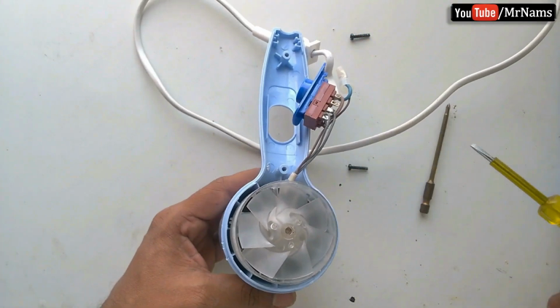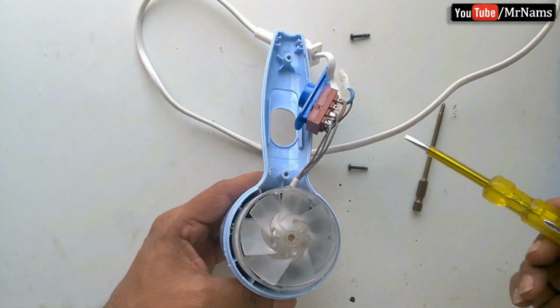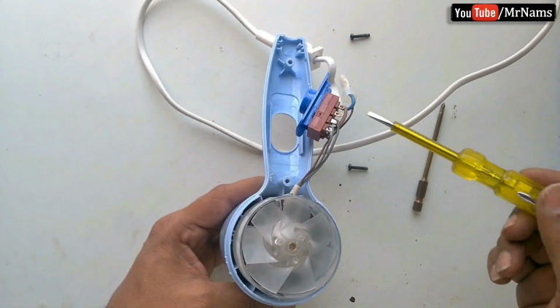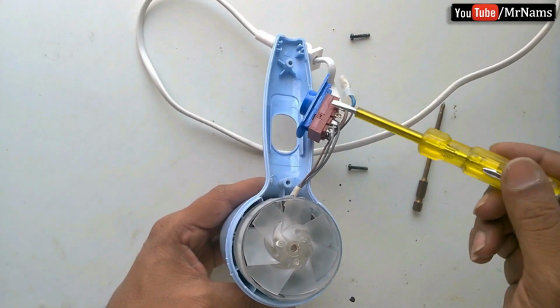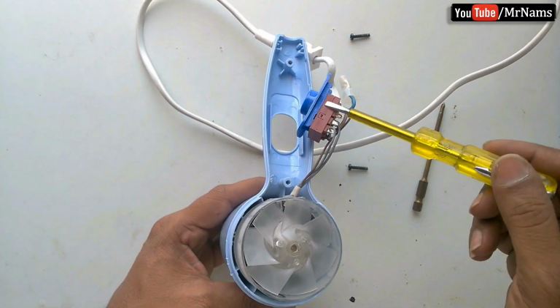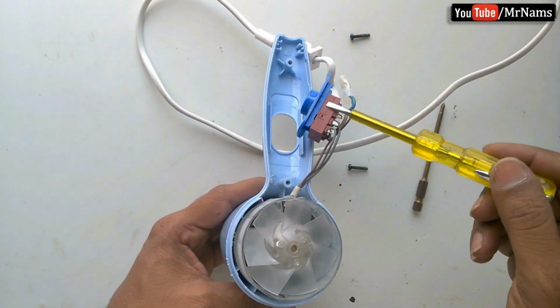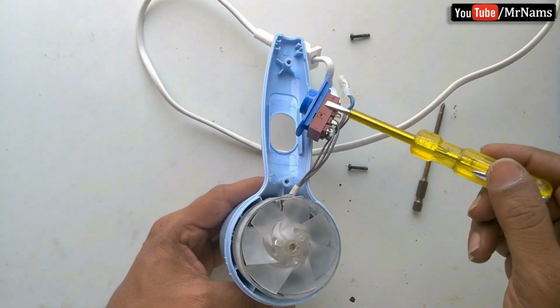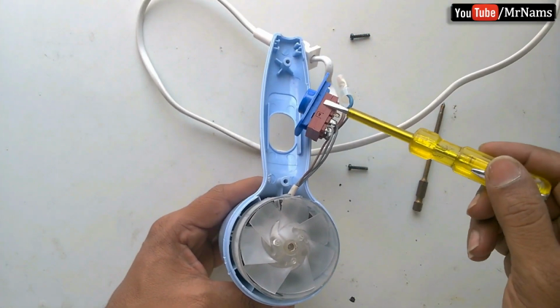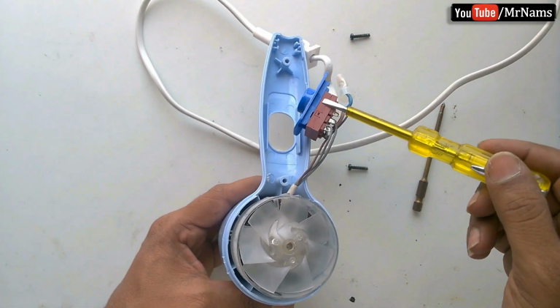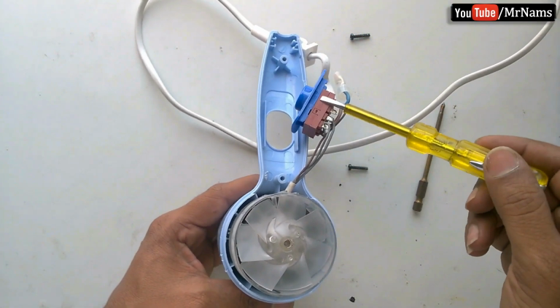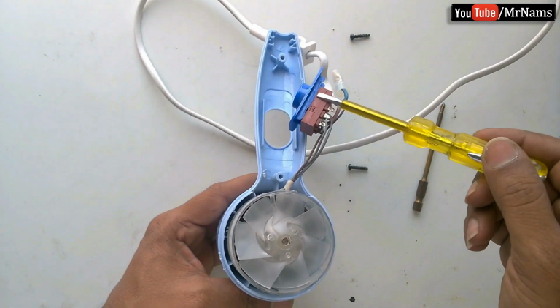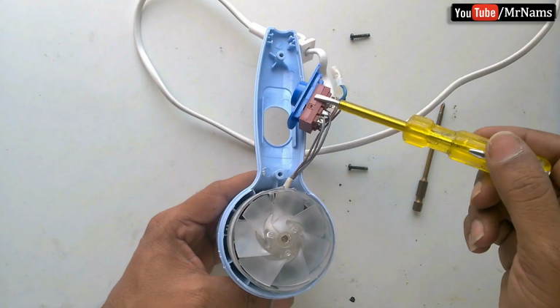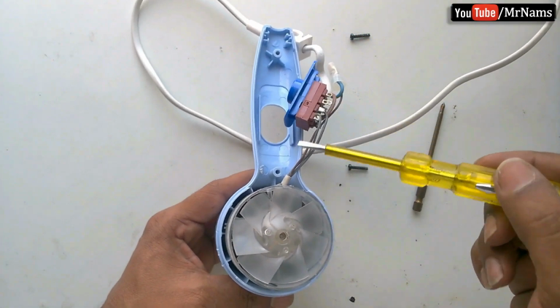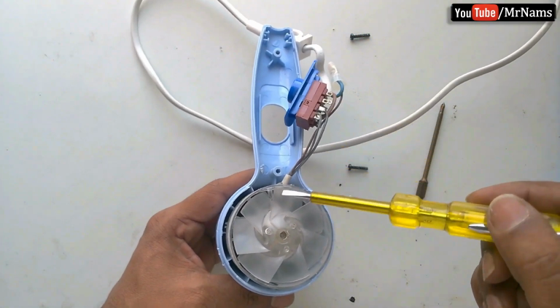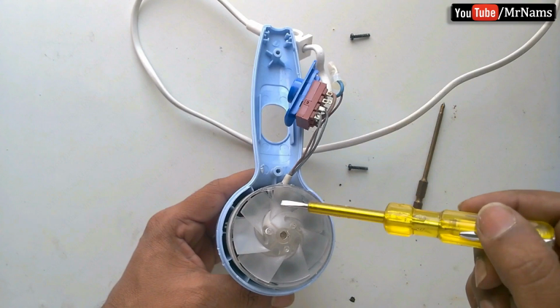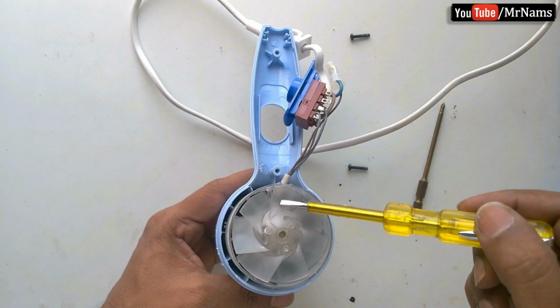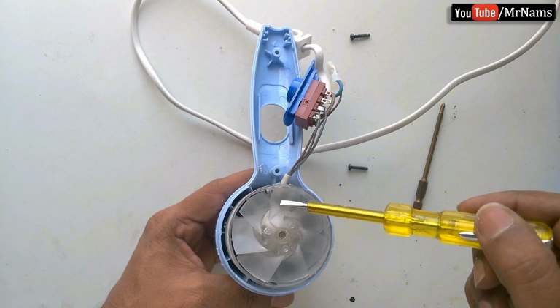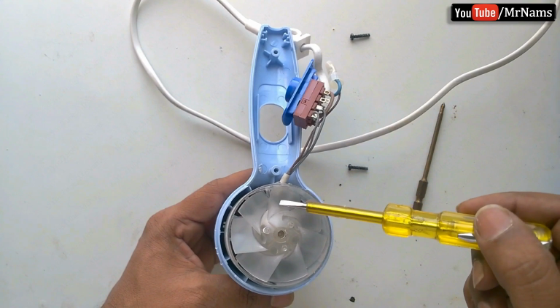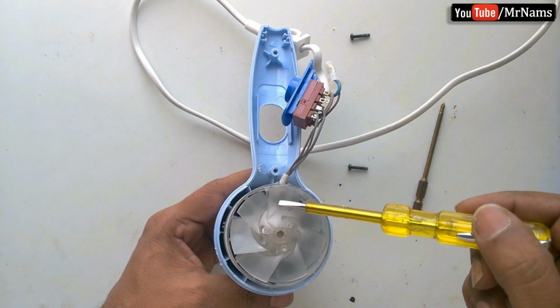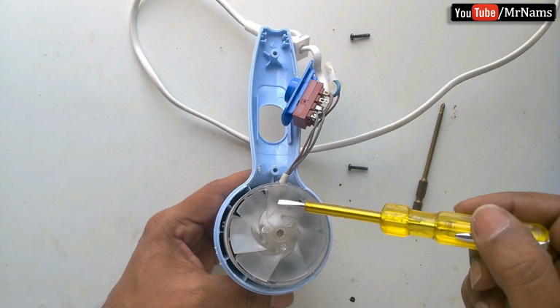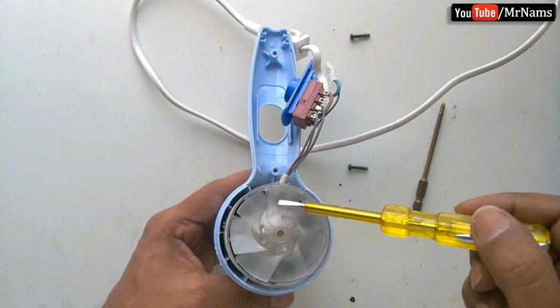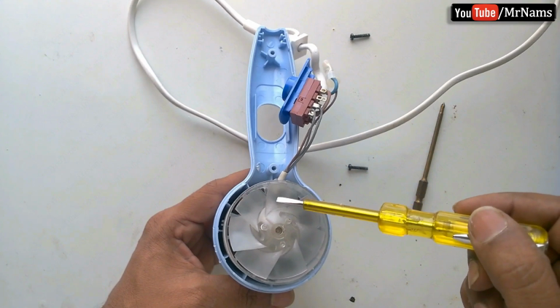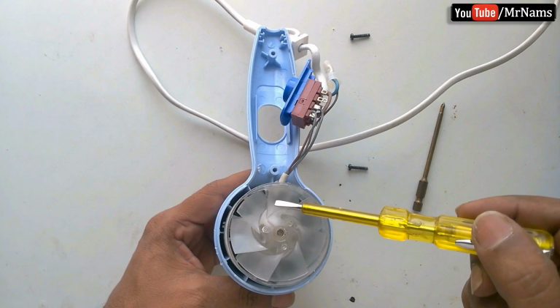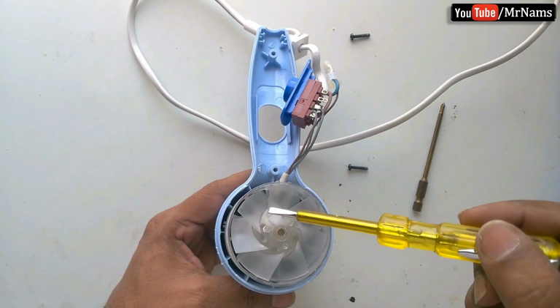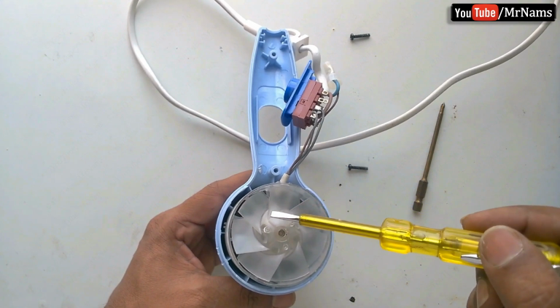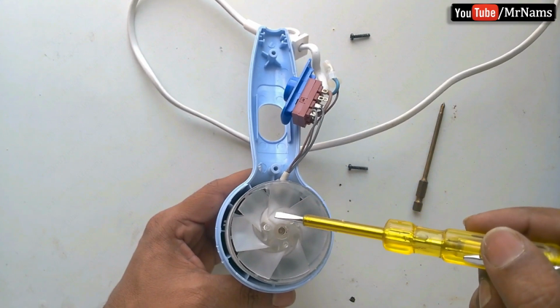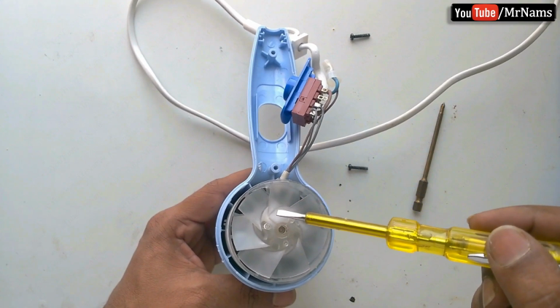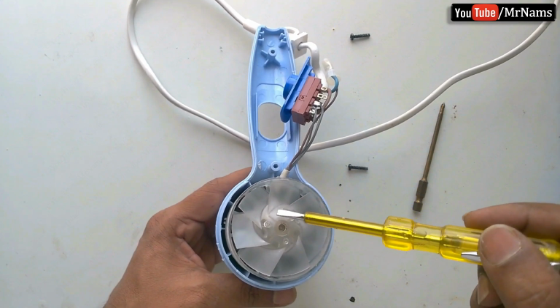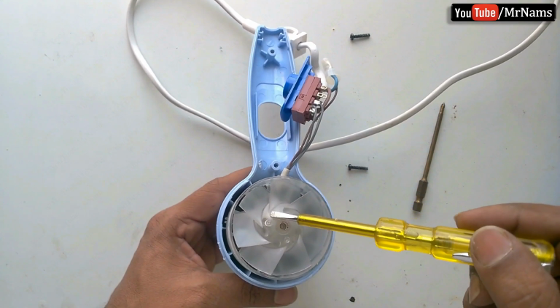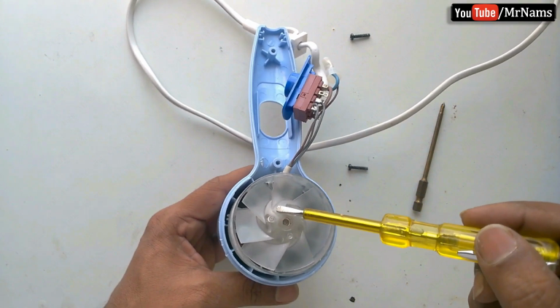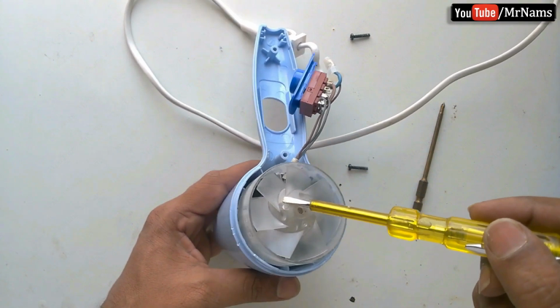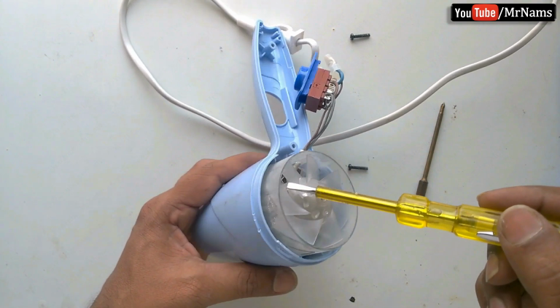This is the speed control switch. This is the motor, which rotates the fan.